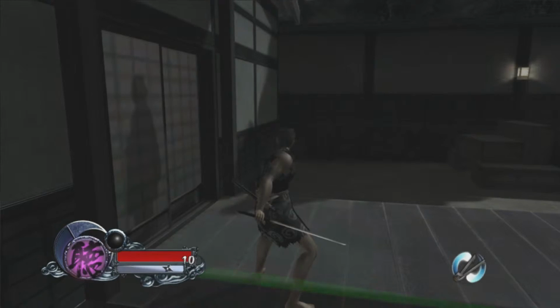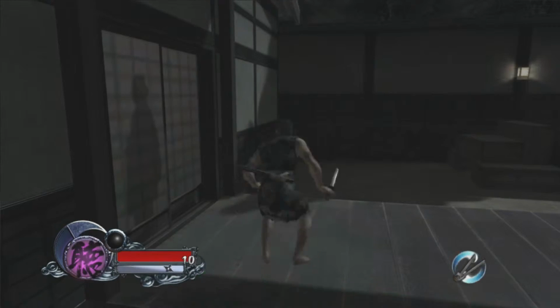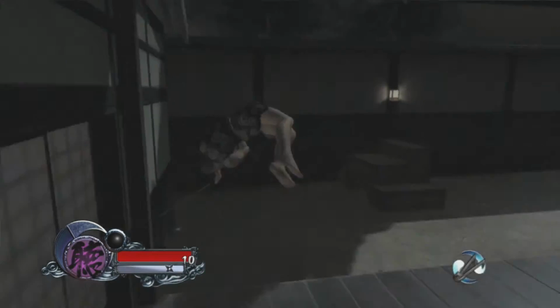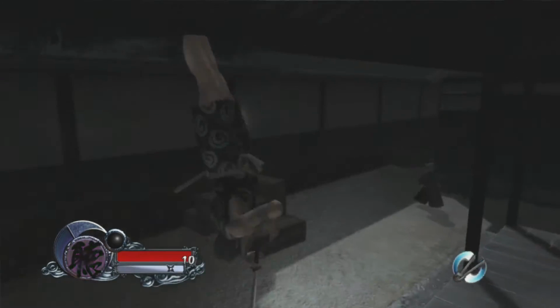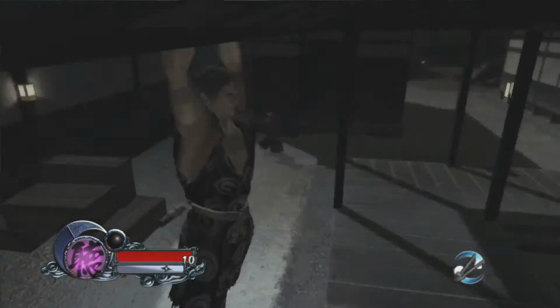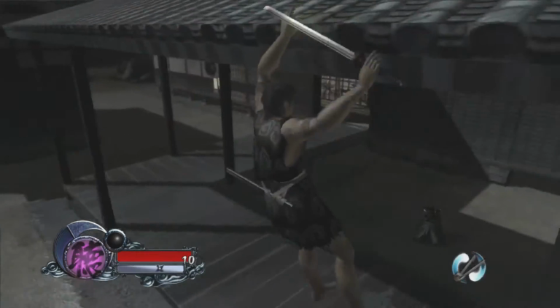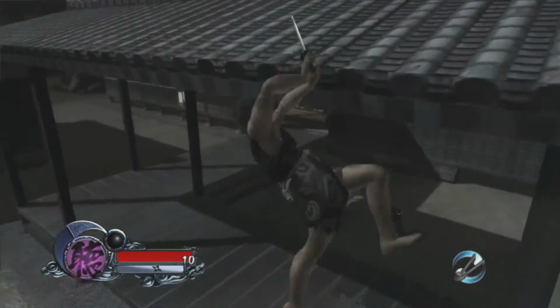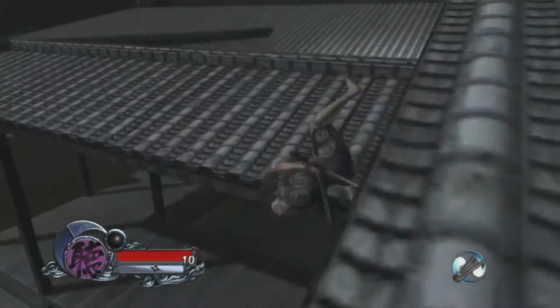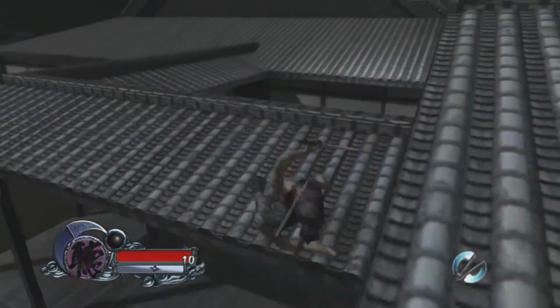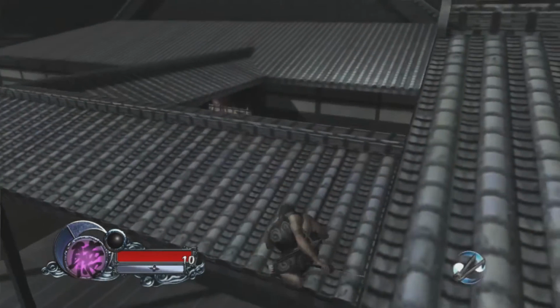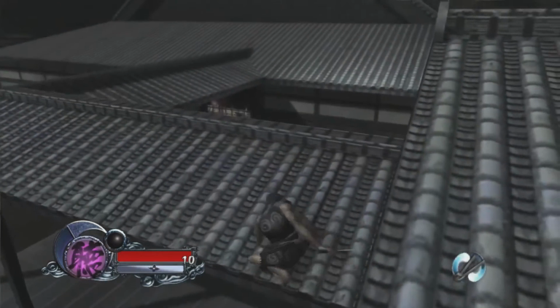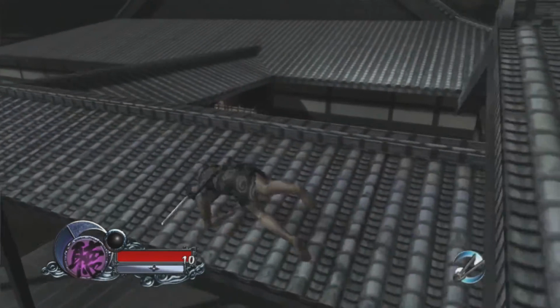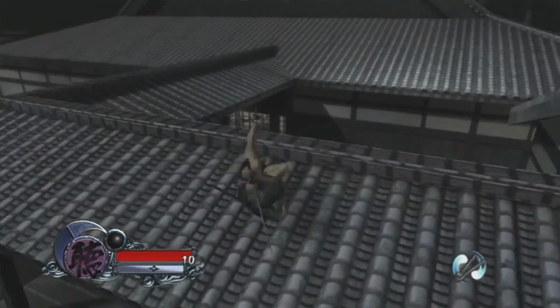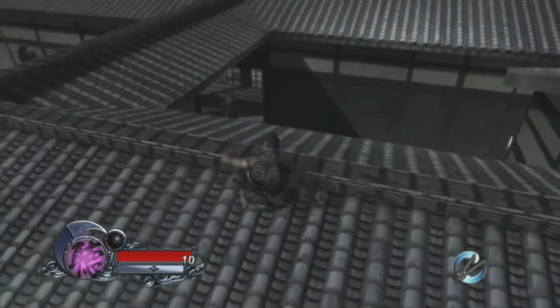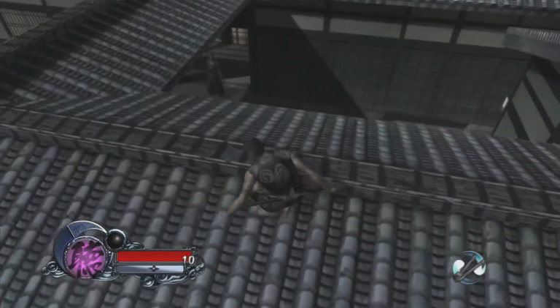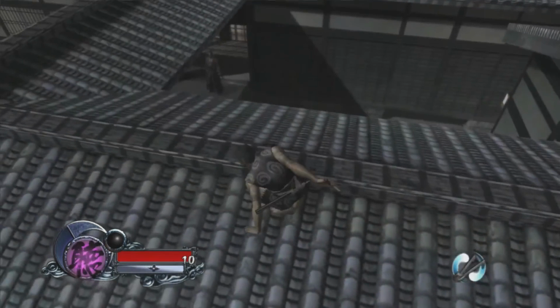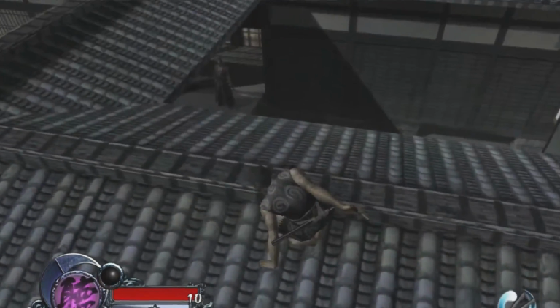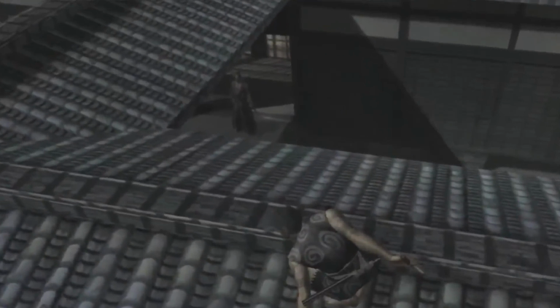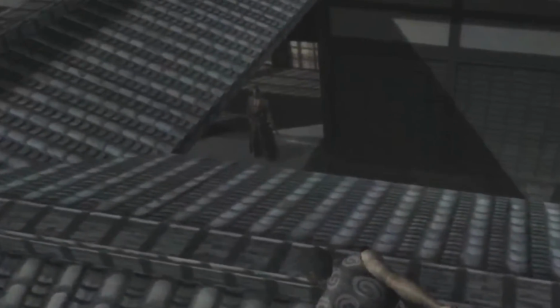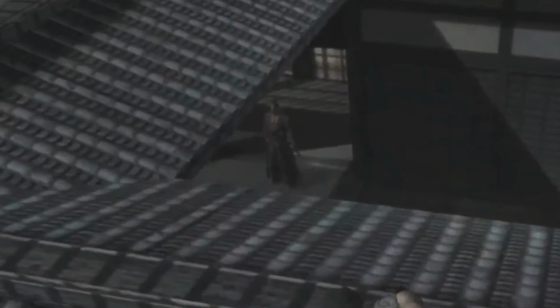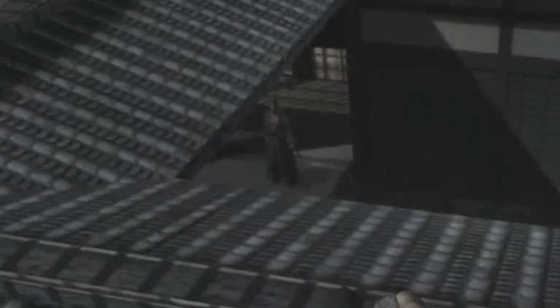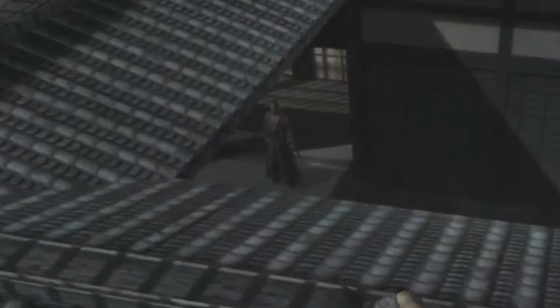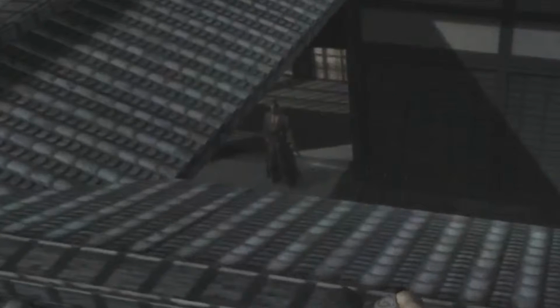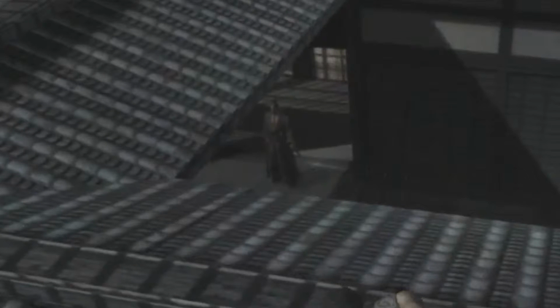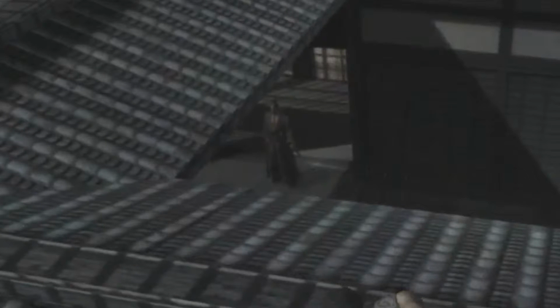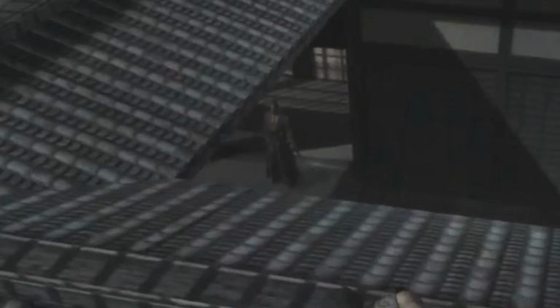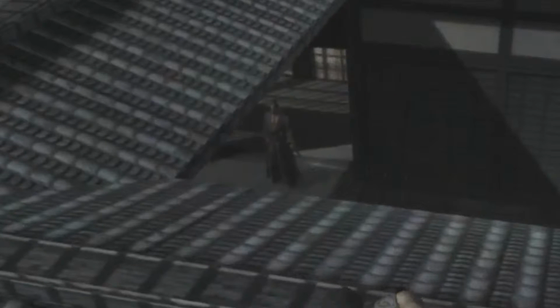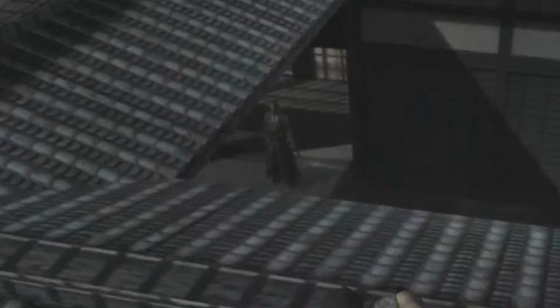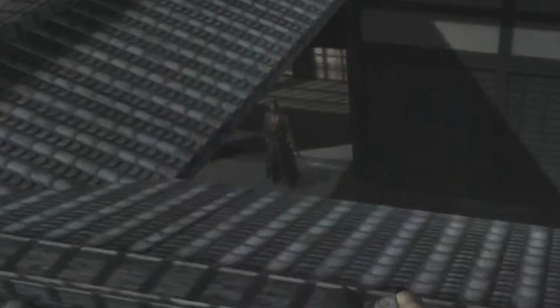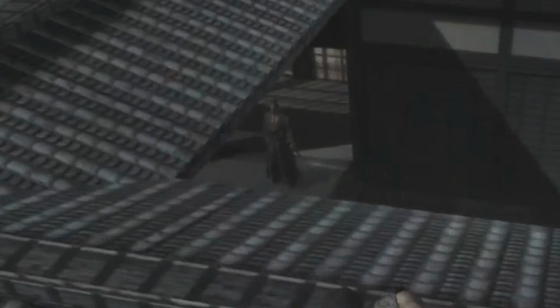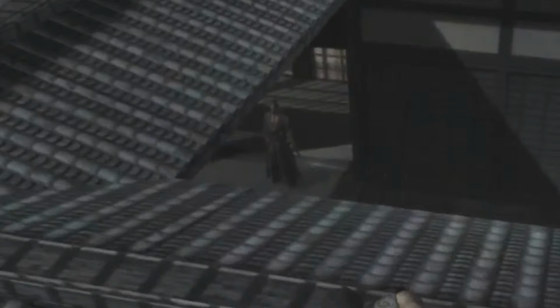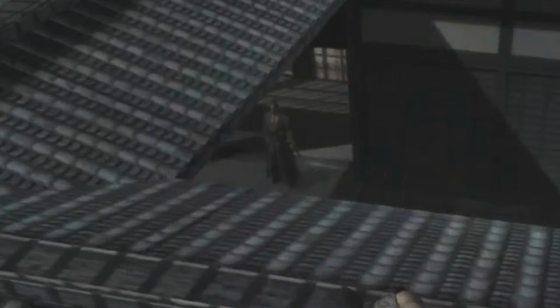Hard jump forward. Climb up and check the position of the walkway guard. He should just be emerging from the main building around this point.